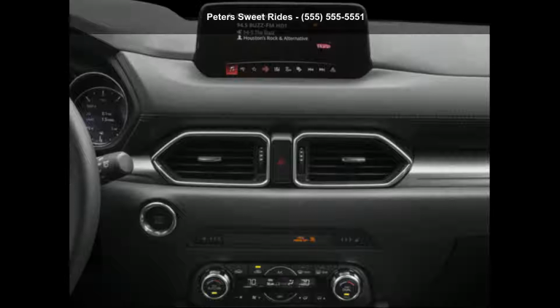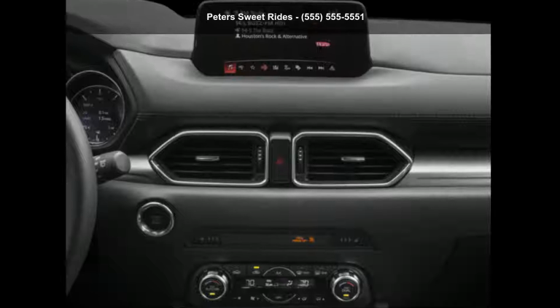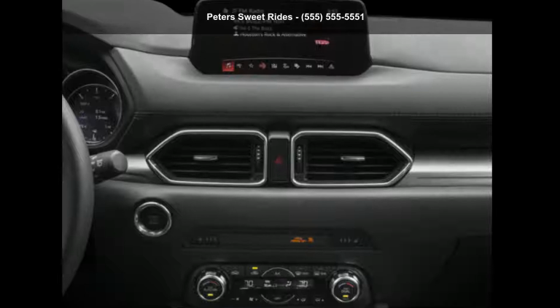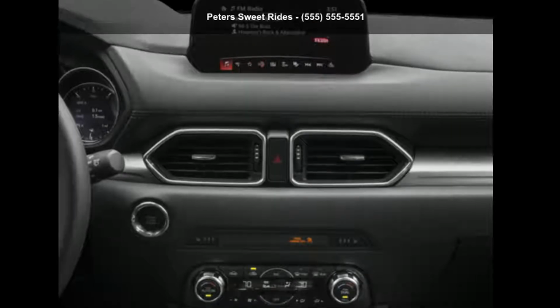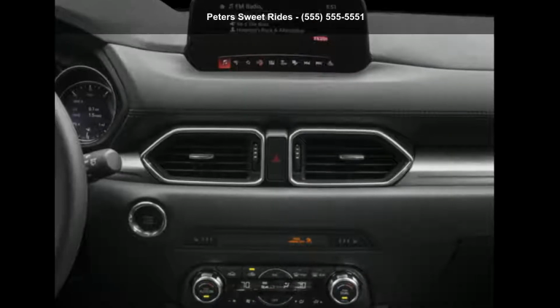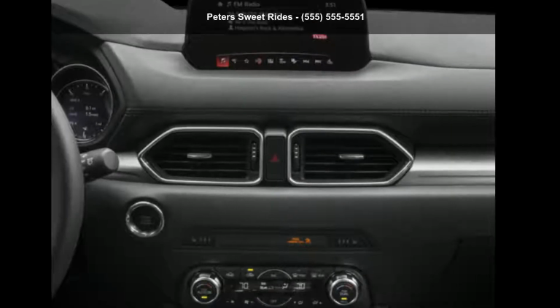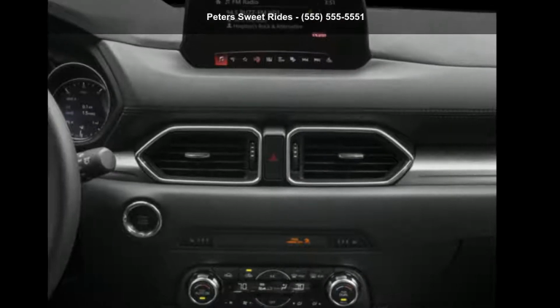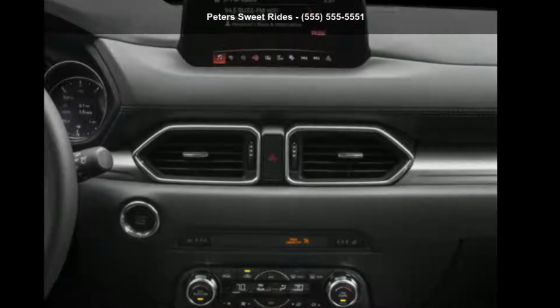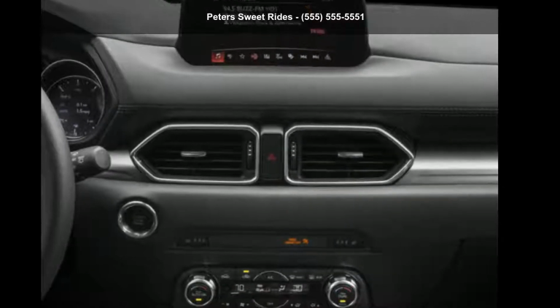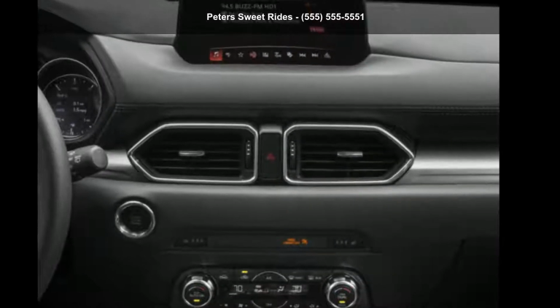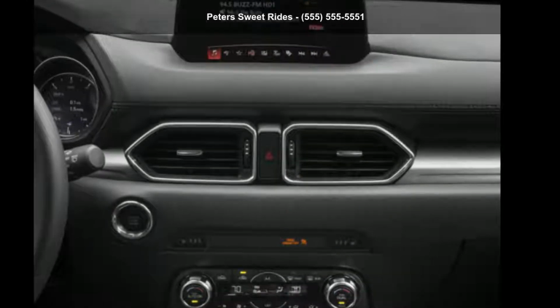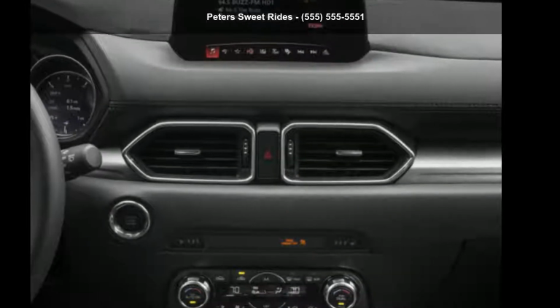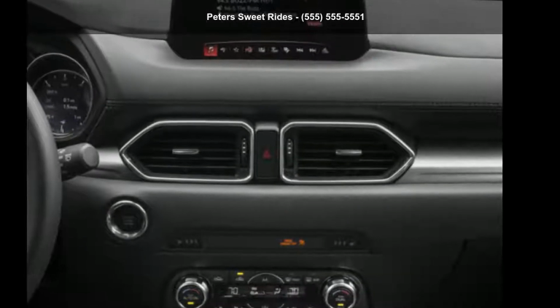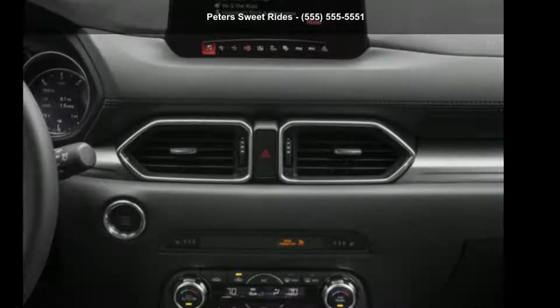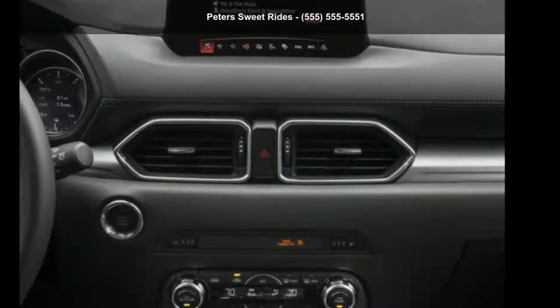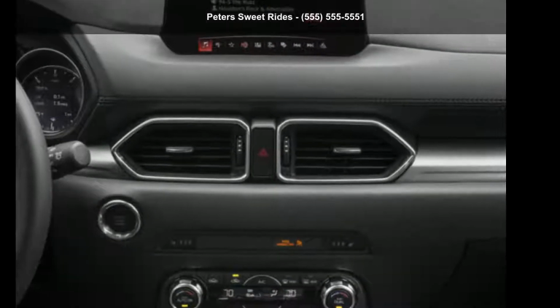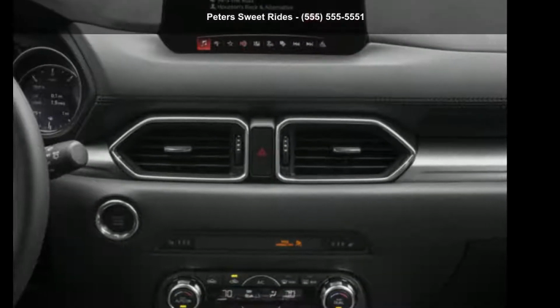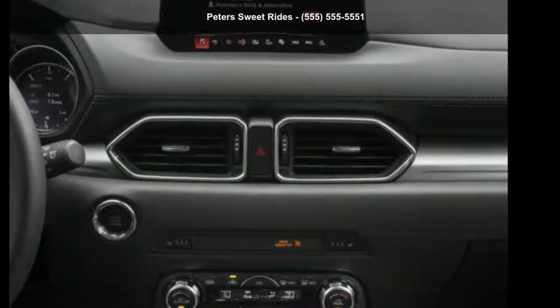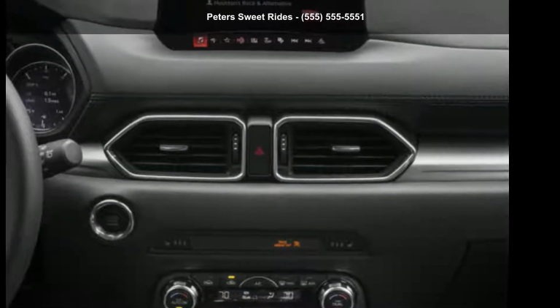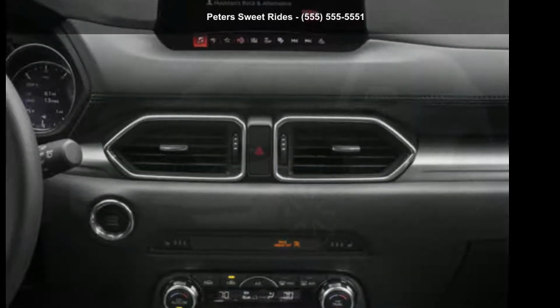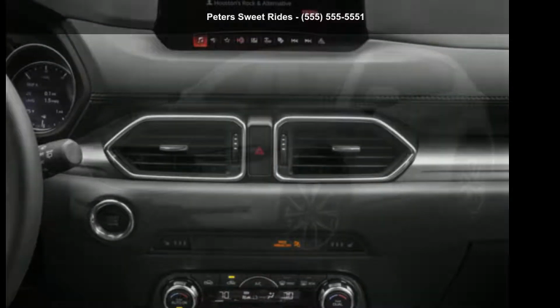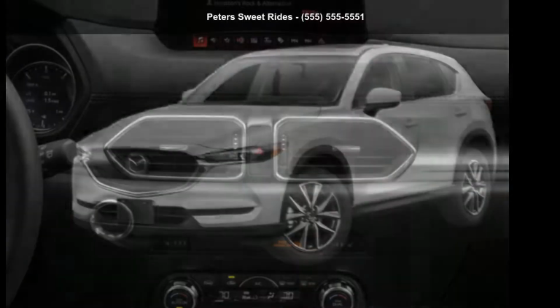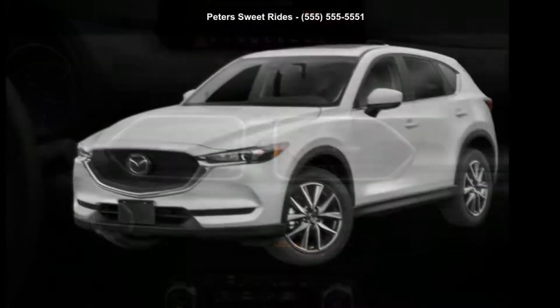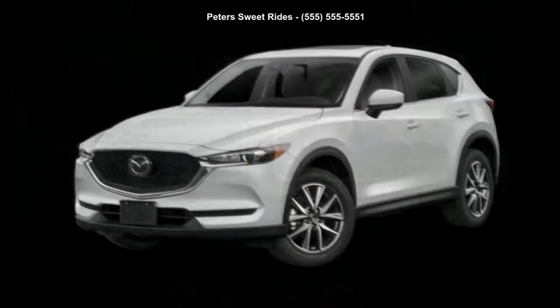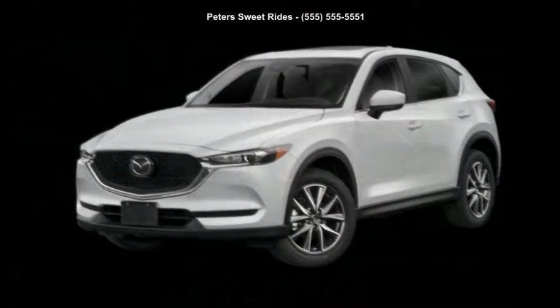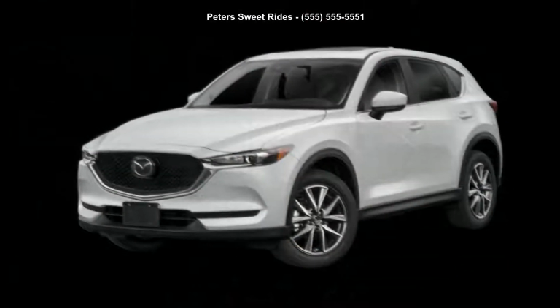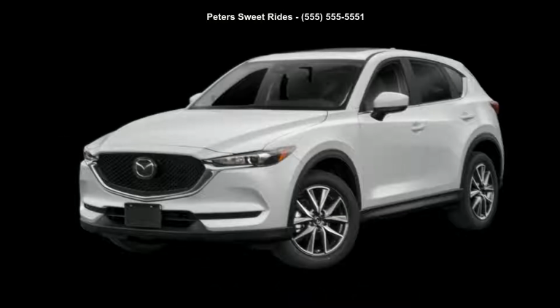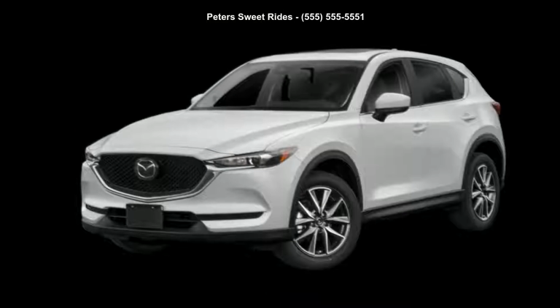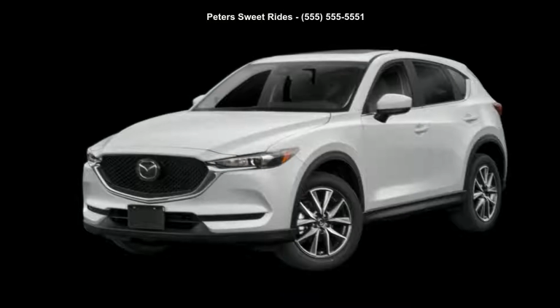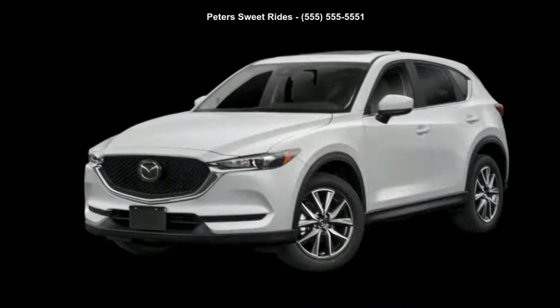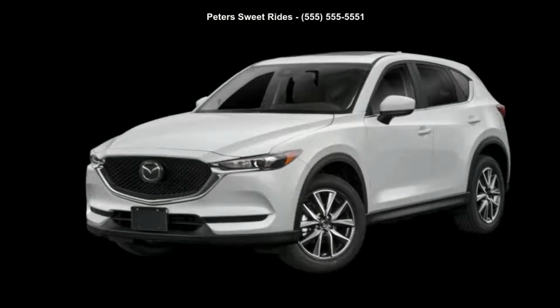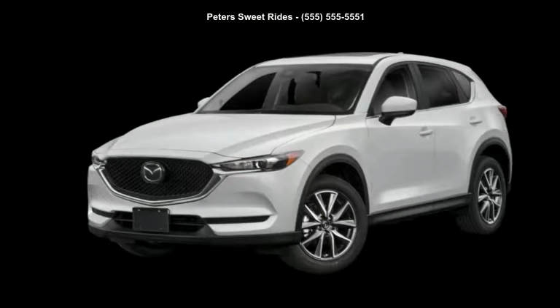Step into the Mazda 2018 CX-5 GS. This may be the set of wheels you've been looking for.